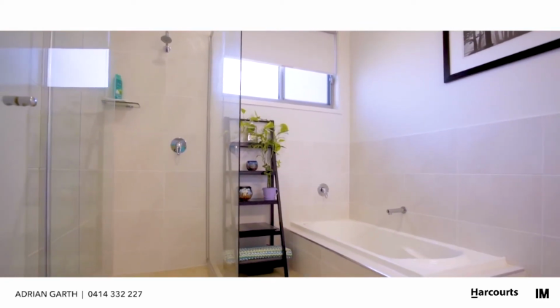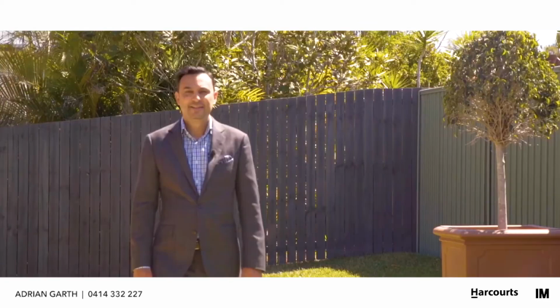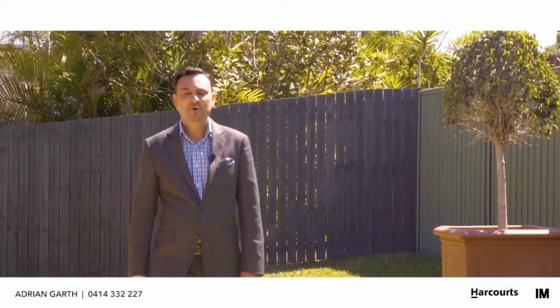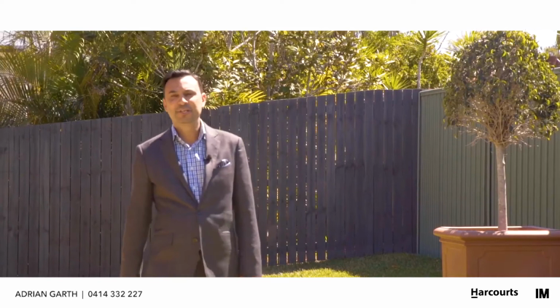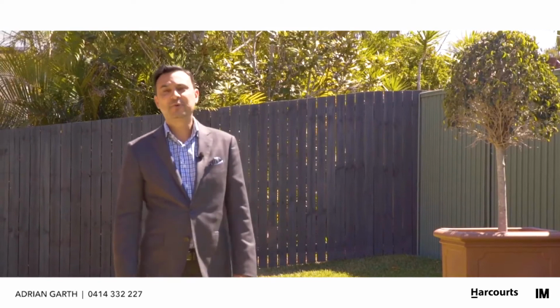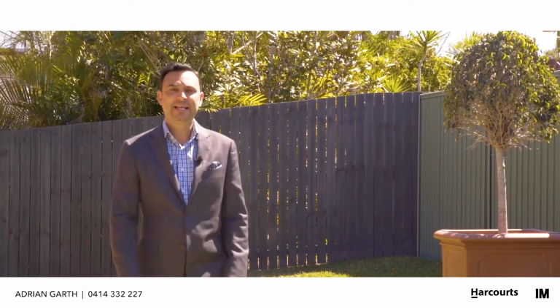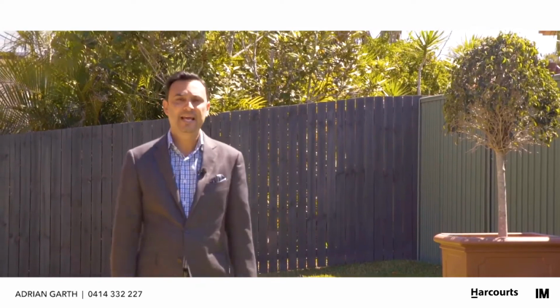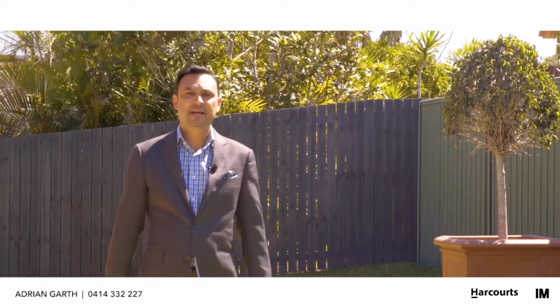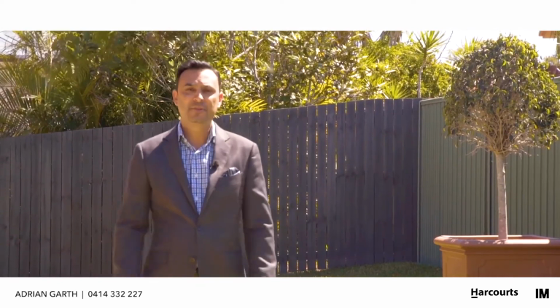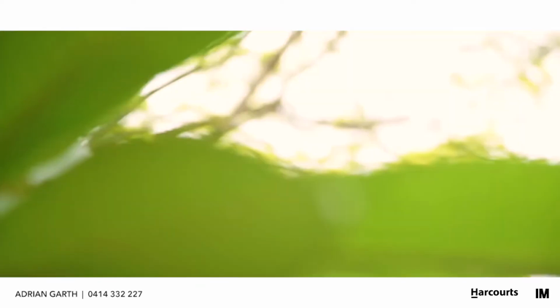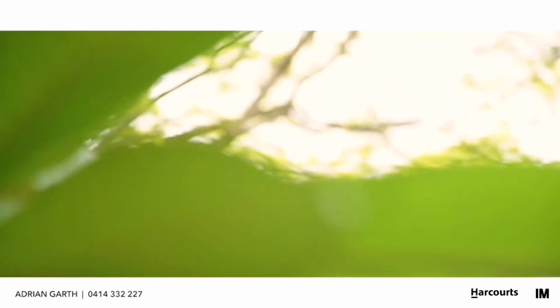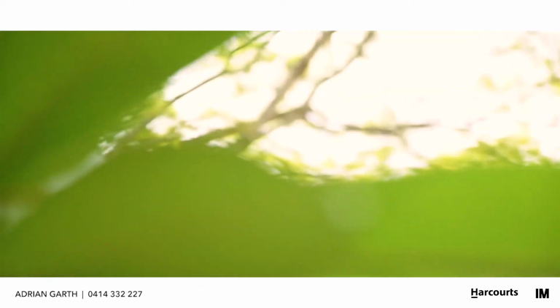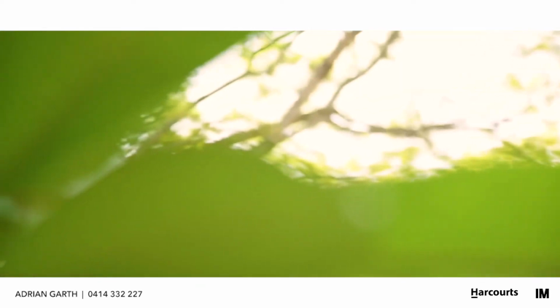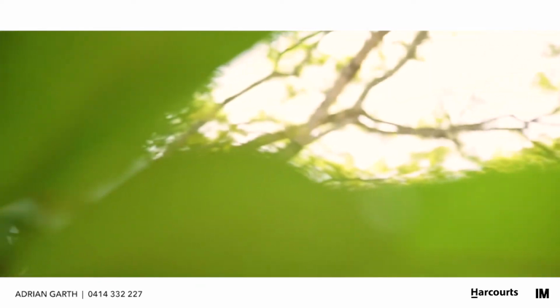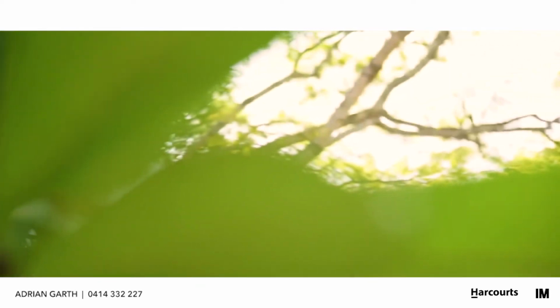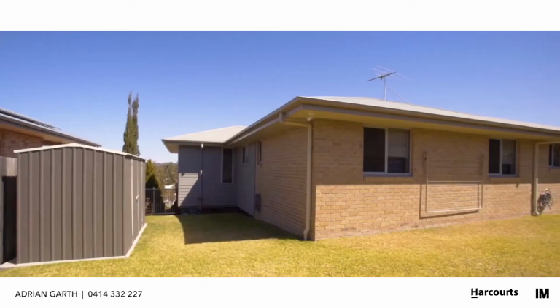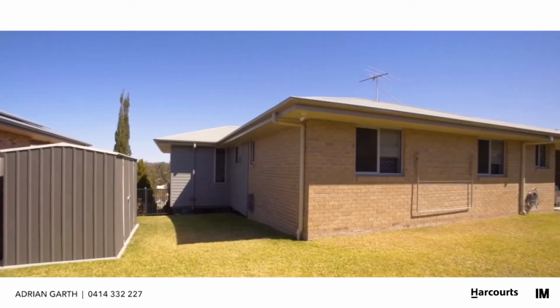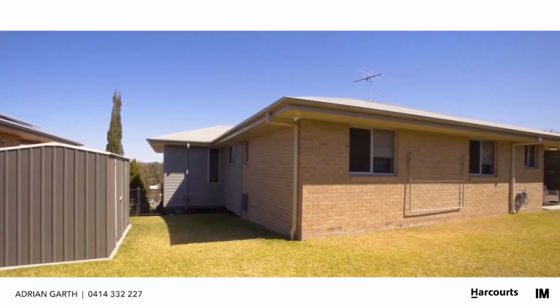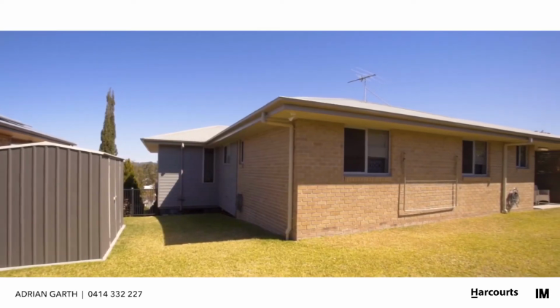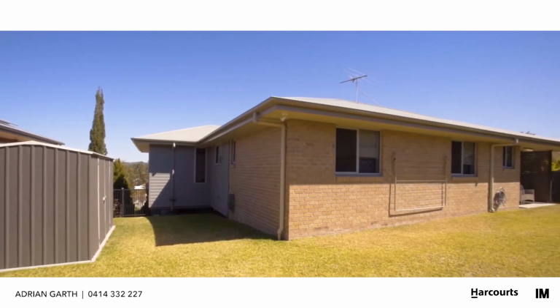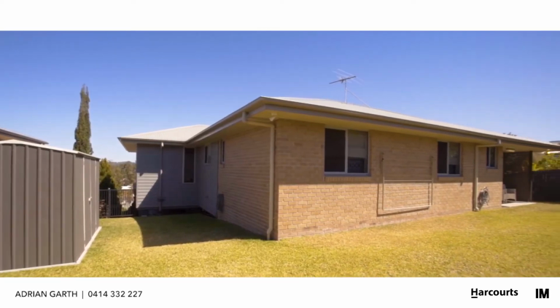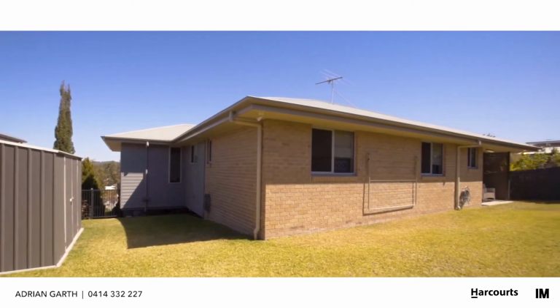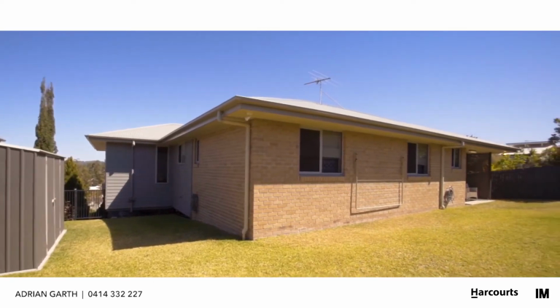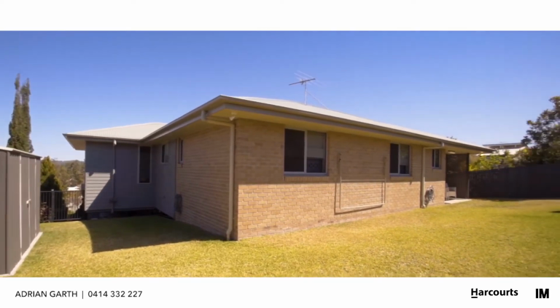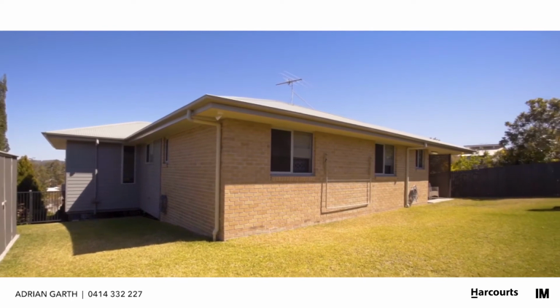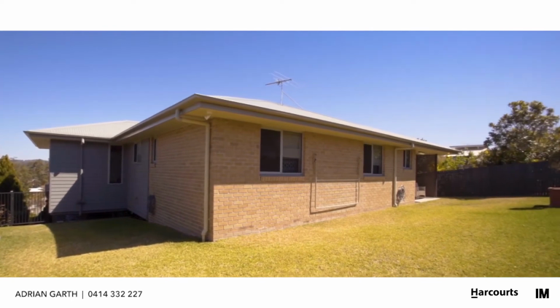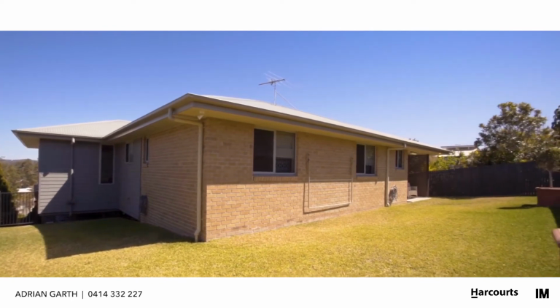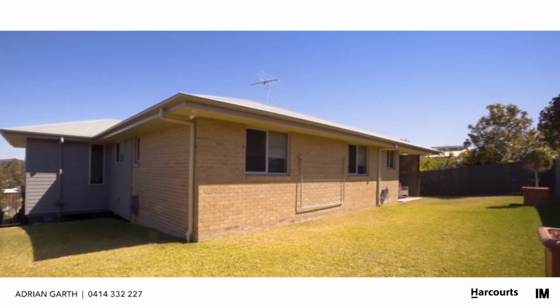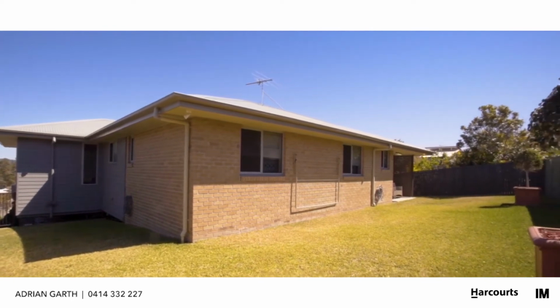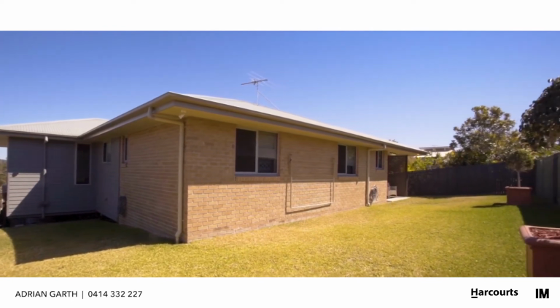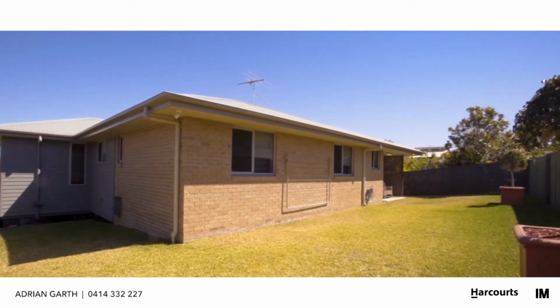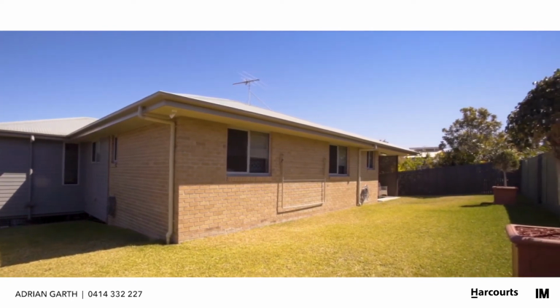This property is fully landscaped and with a generous size fully secured backyard, there is plenty of room for kids, grandkids and pets to play in.